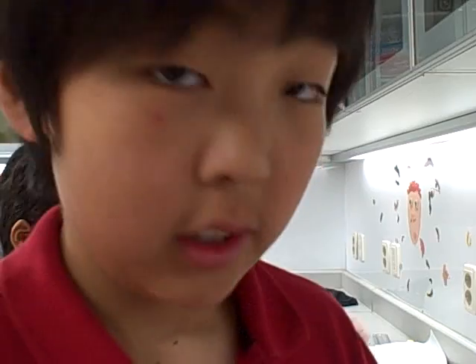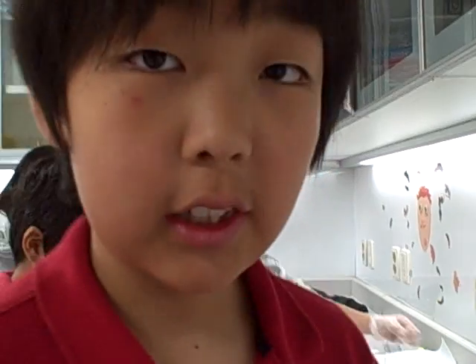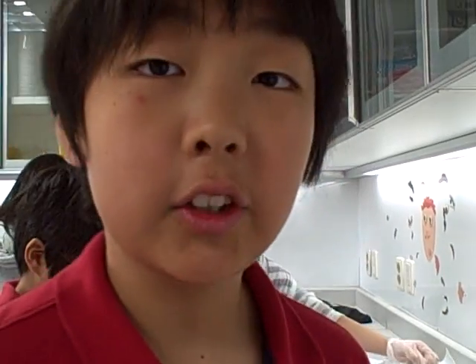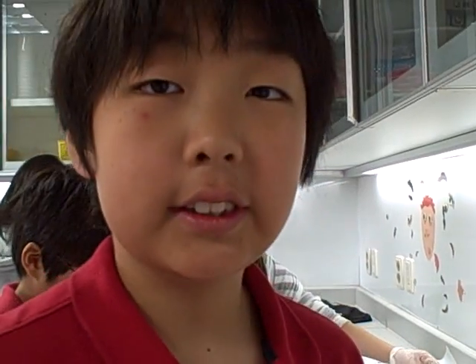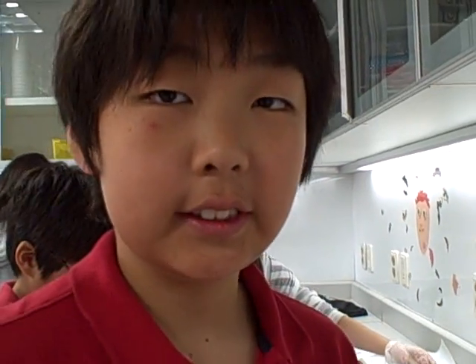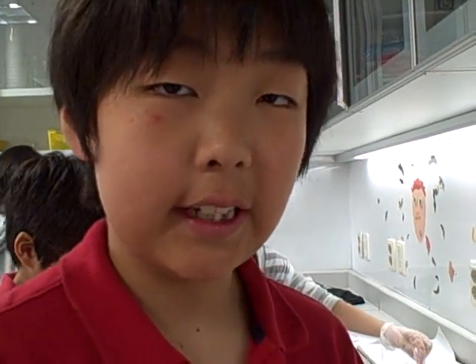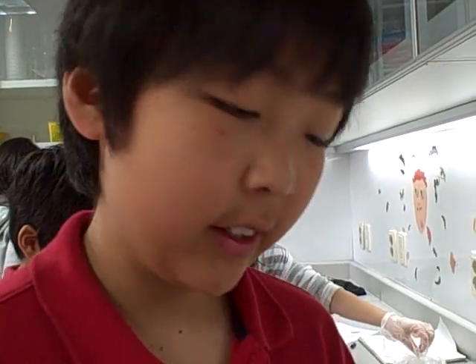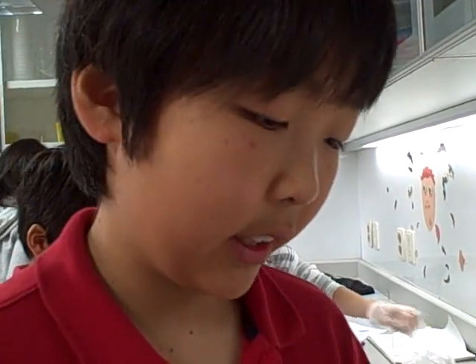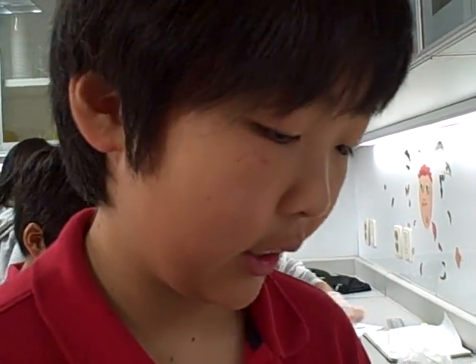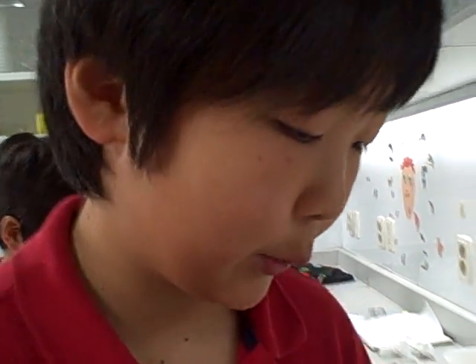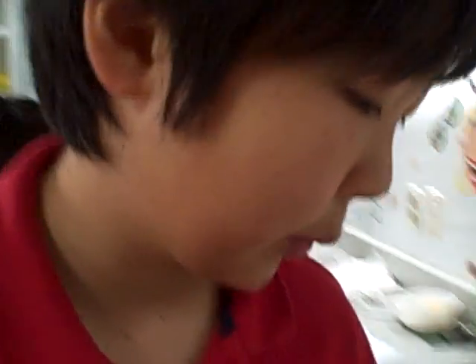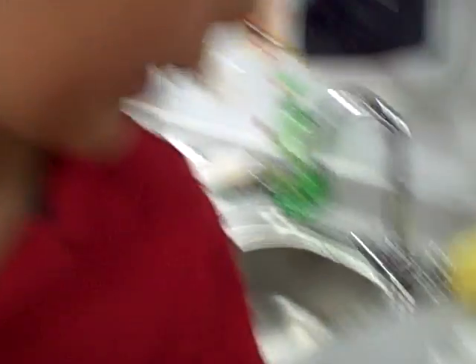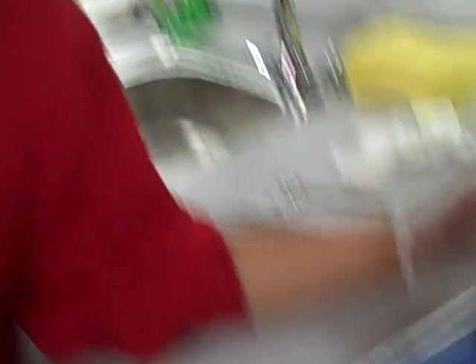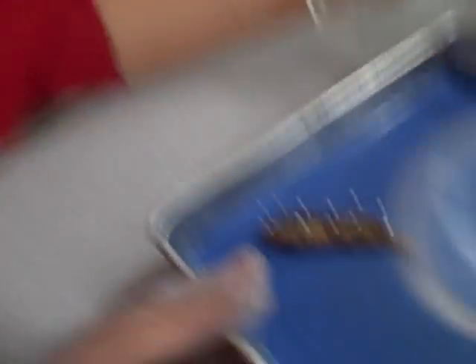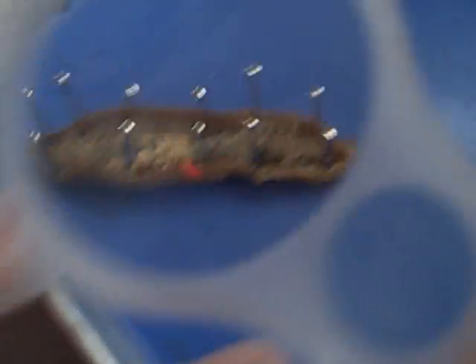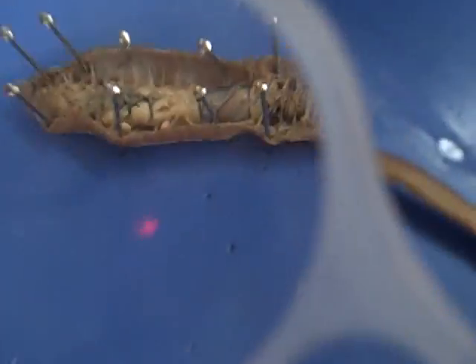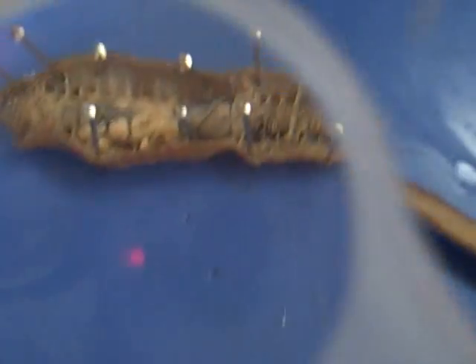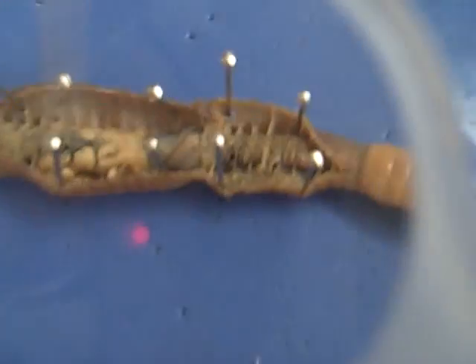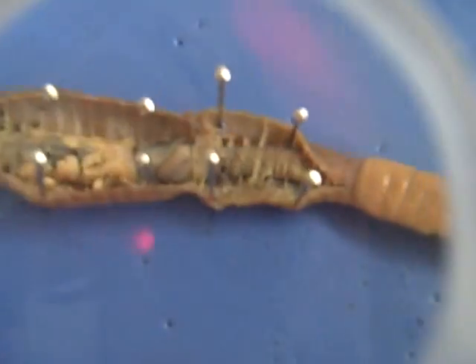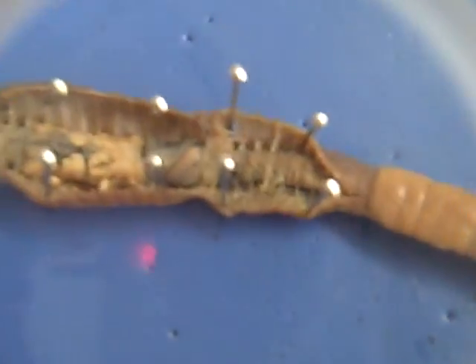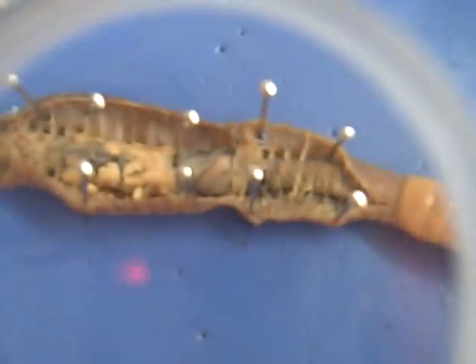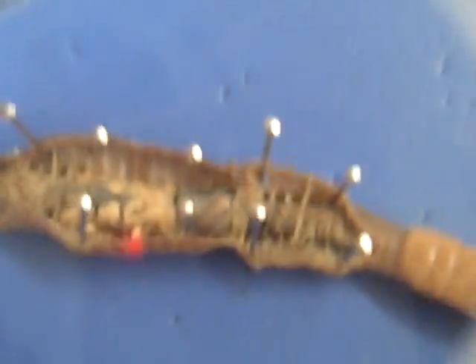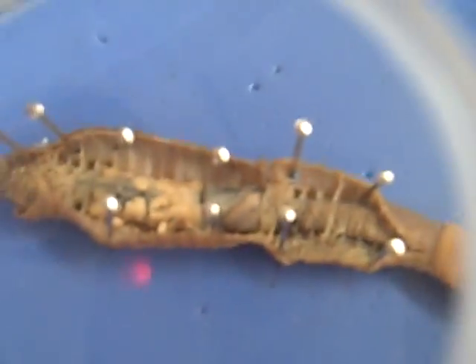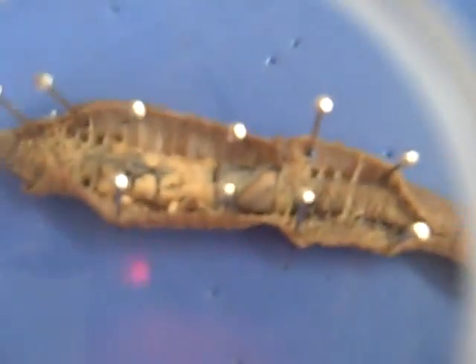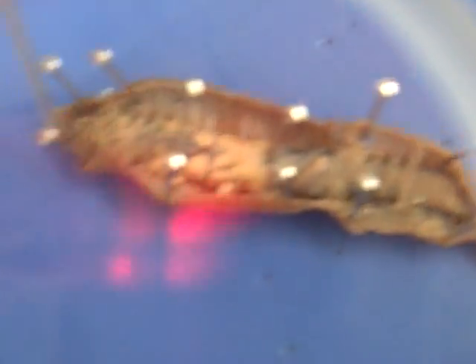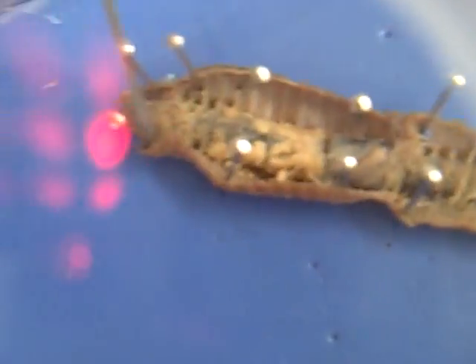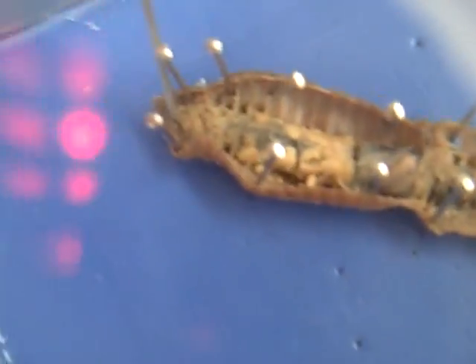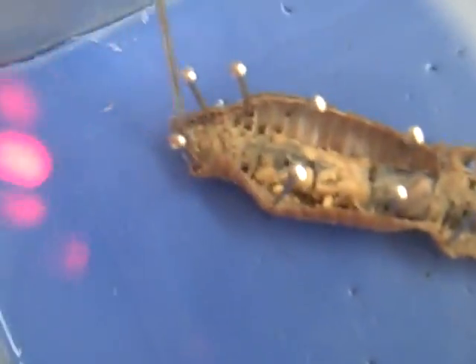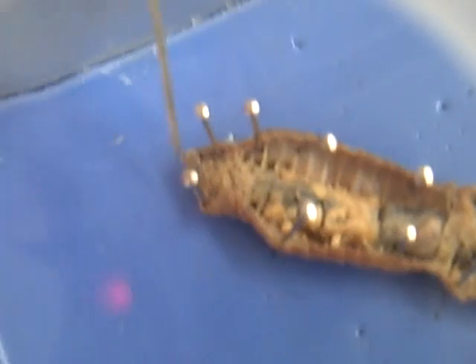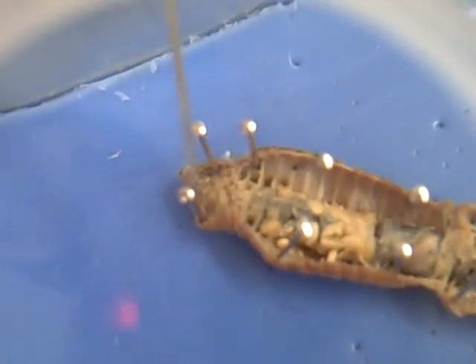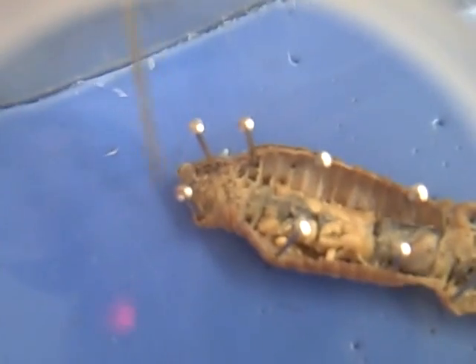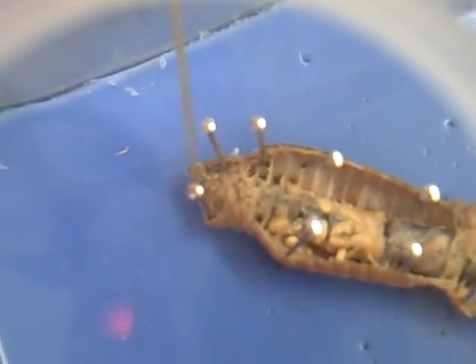Hello, this is Erin and Grant's worm dissection. Starting with the mouth, this is the mouth right here.